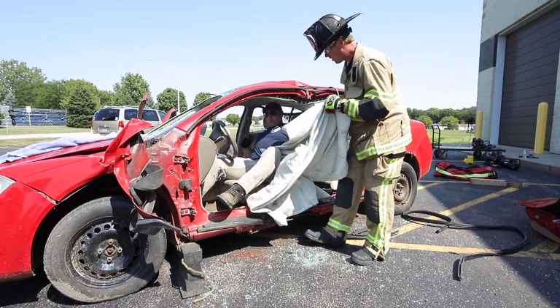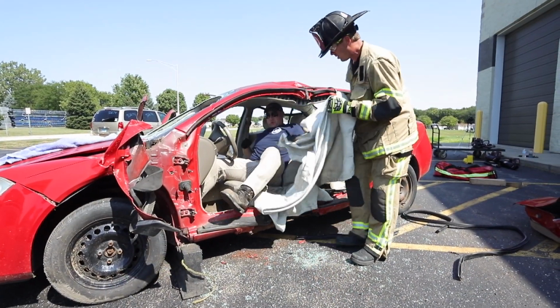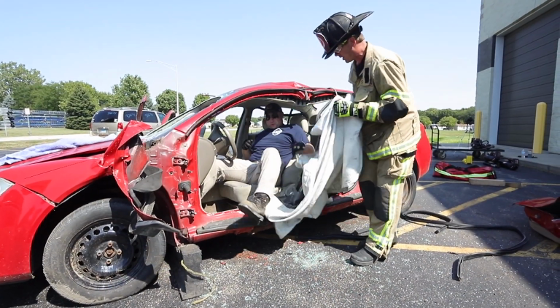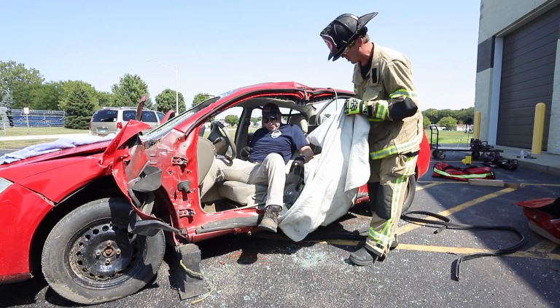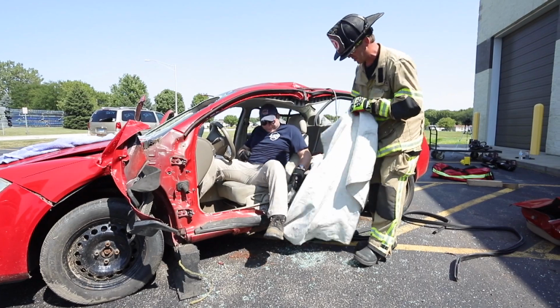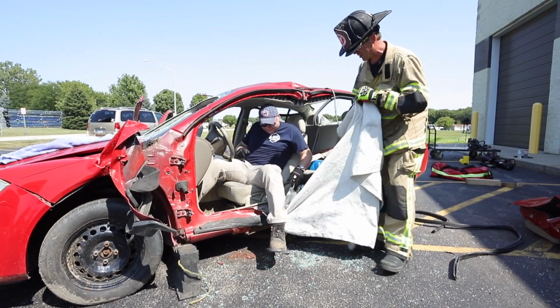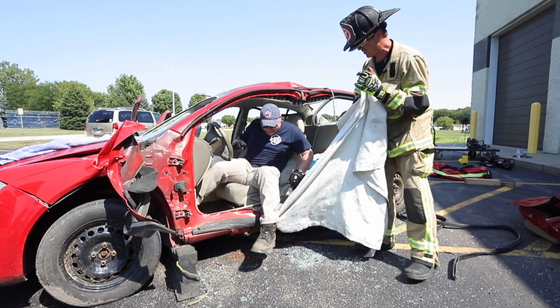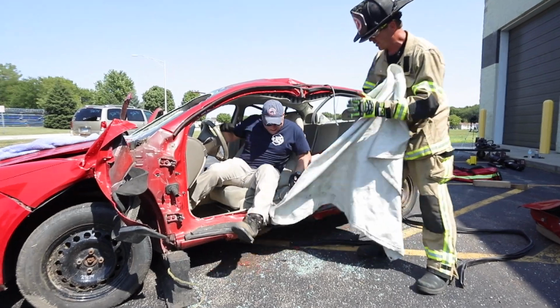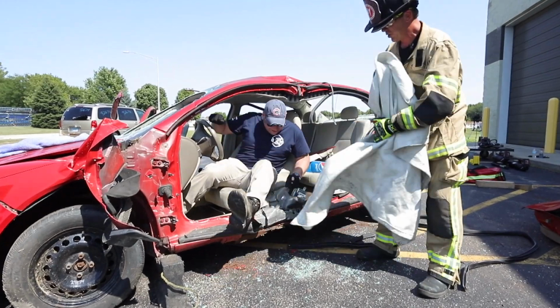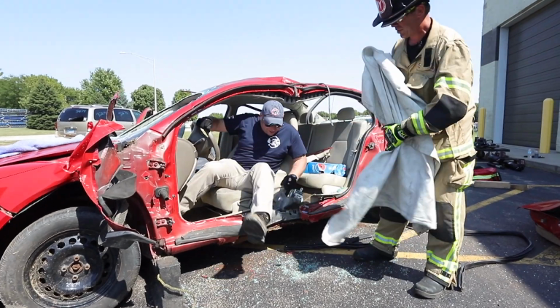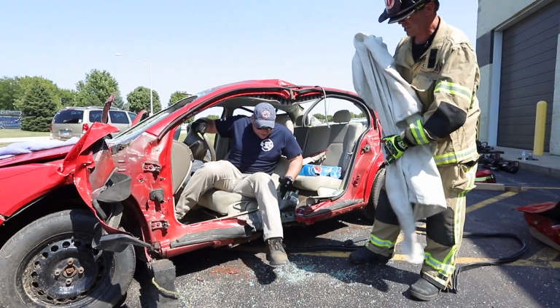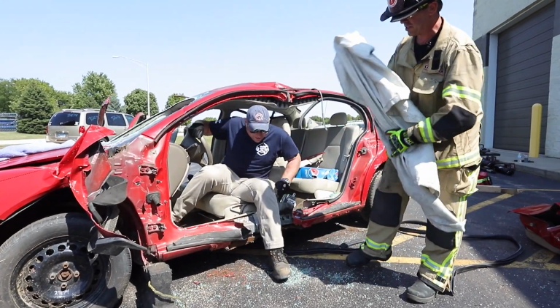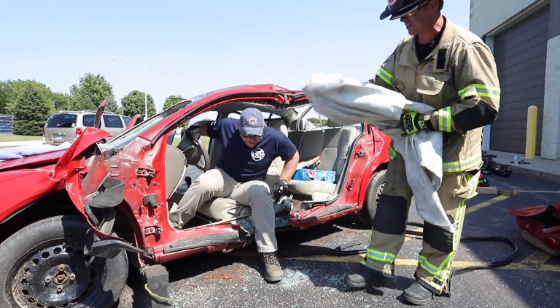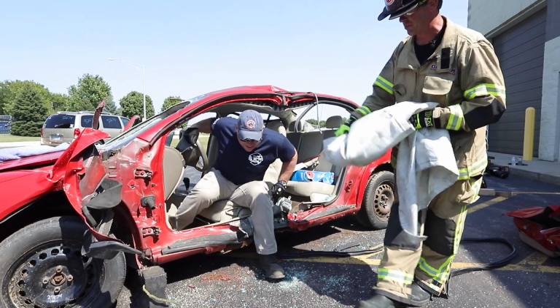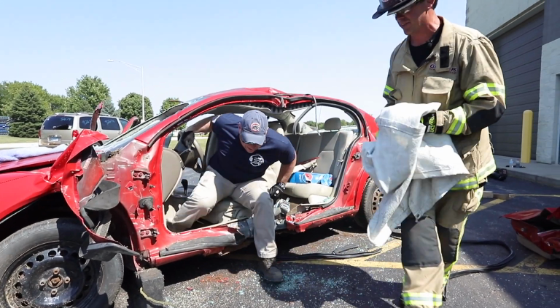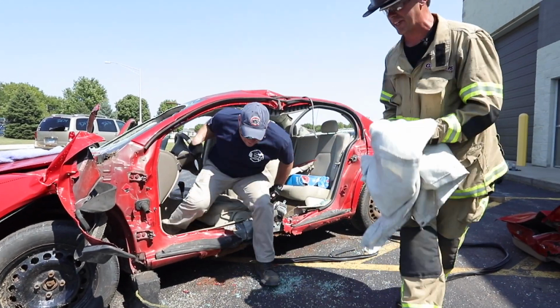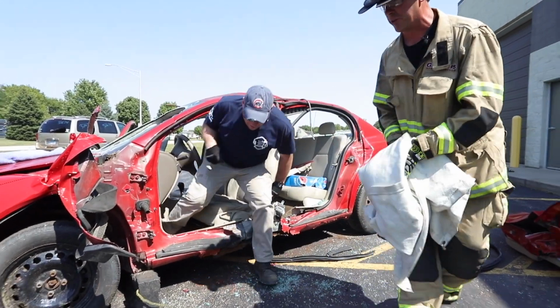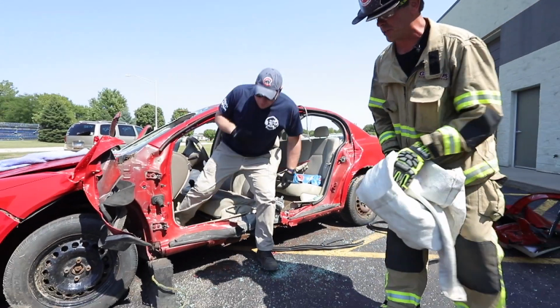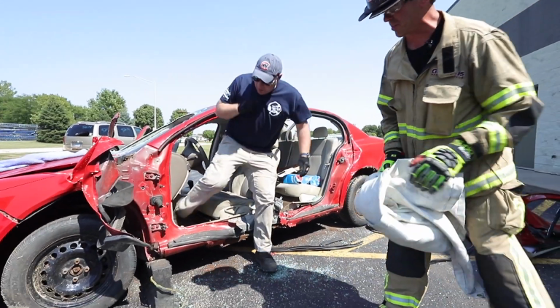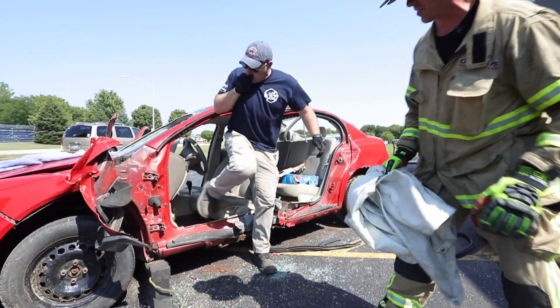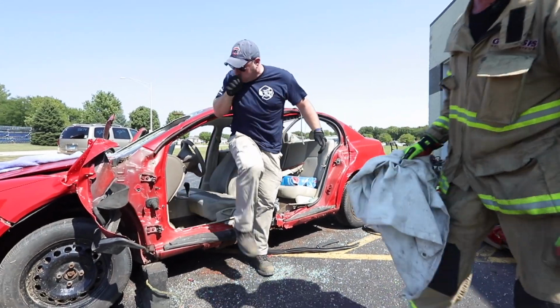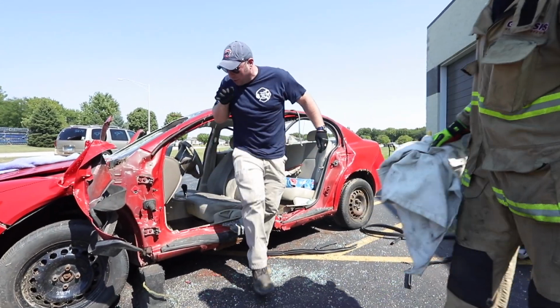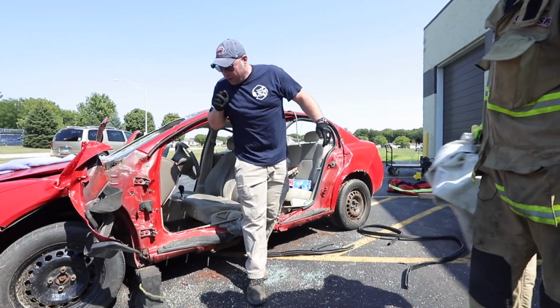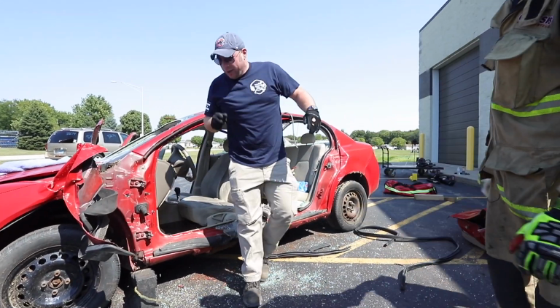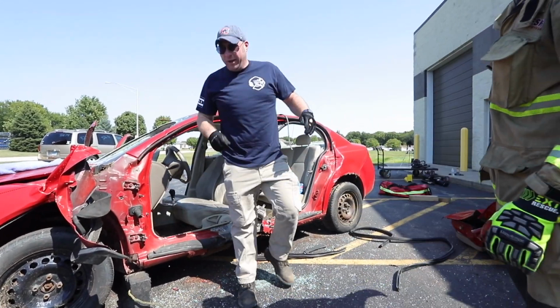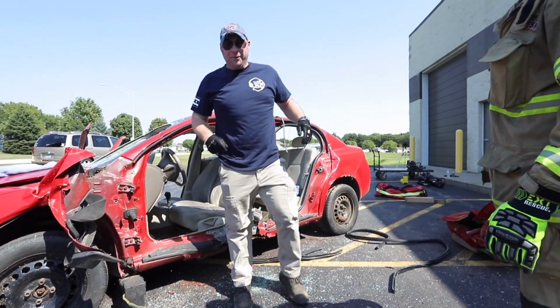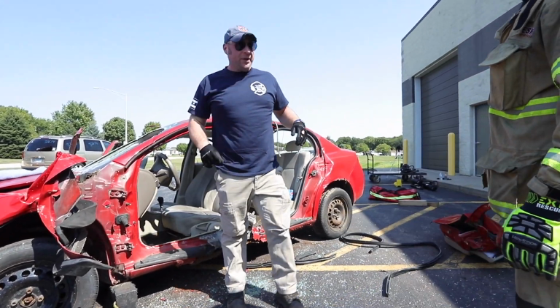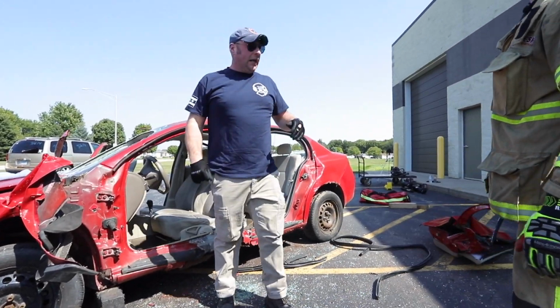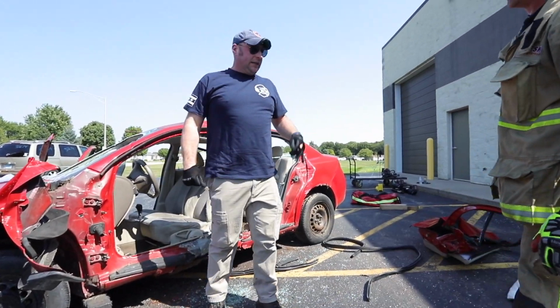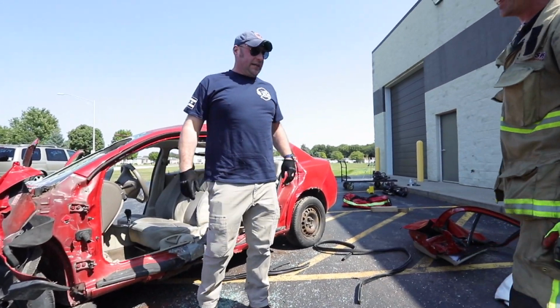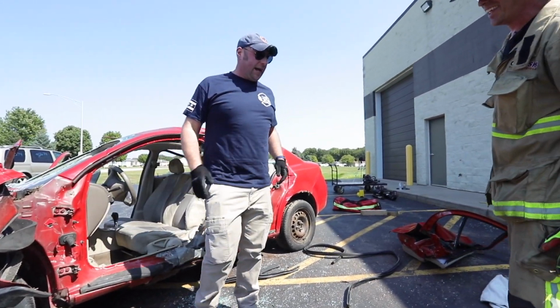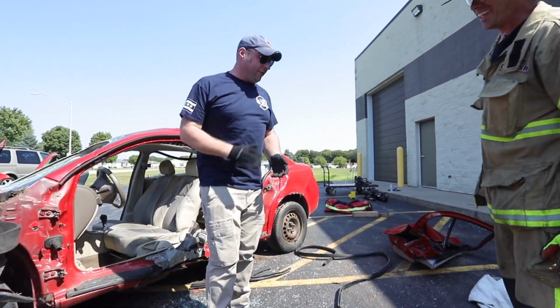Oh, hey Corey. Hey. Can you just sign the refusal of services, please? Thanks, Kev.